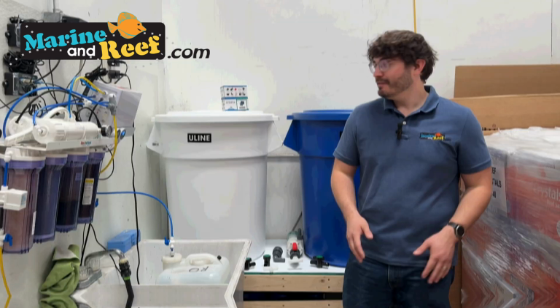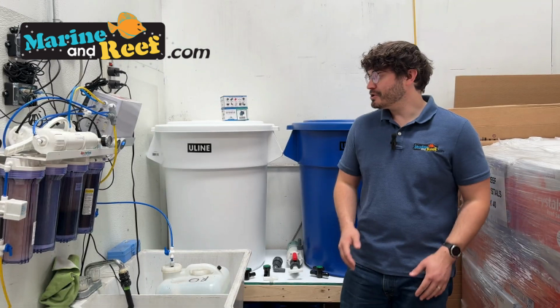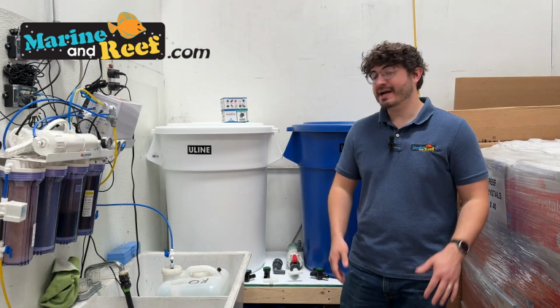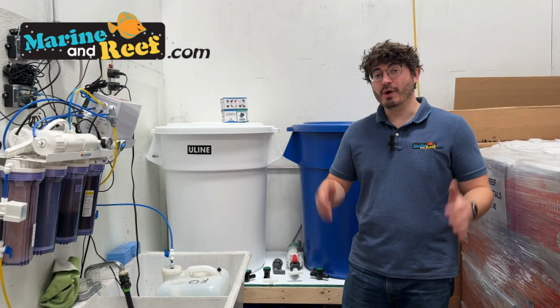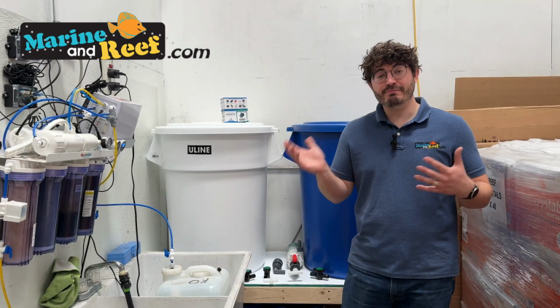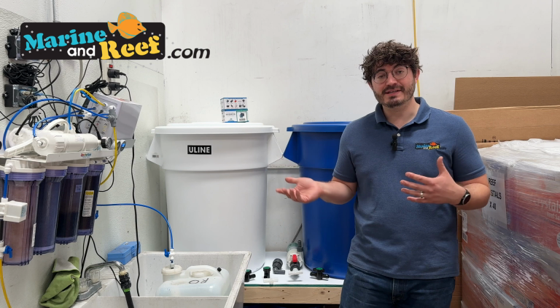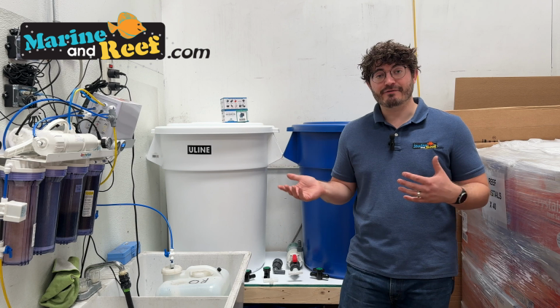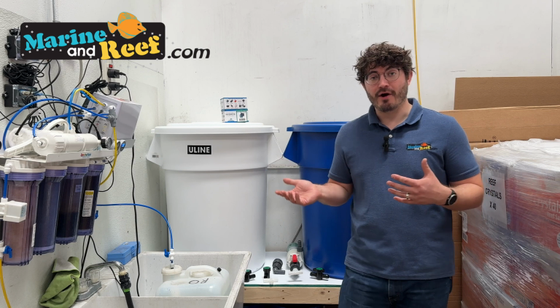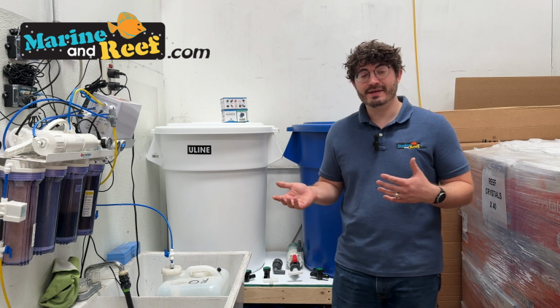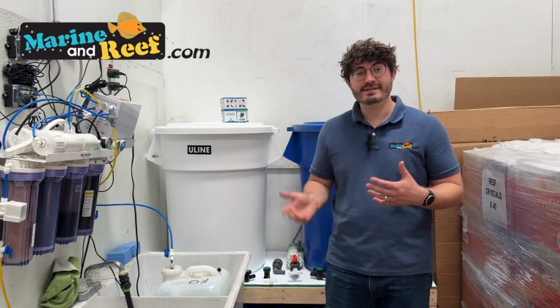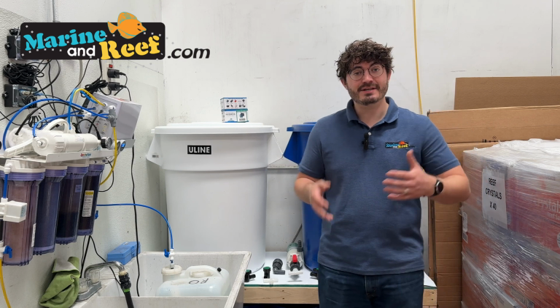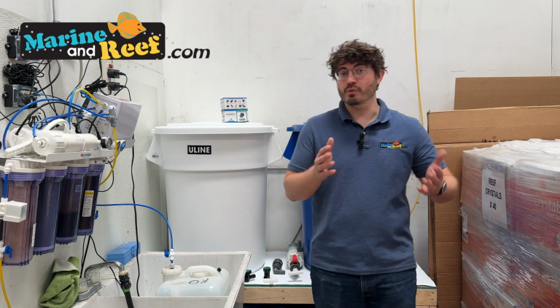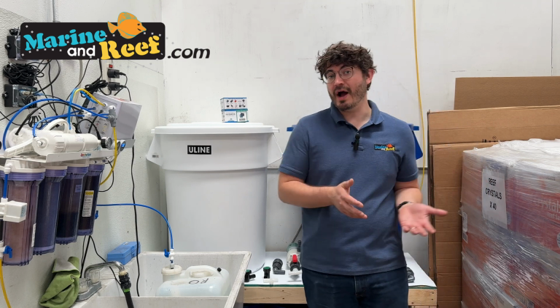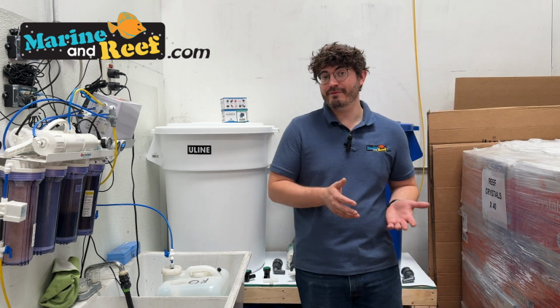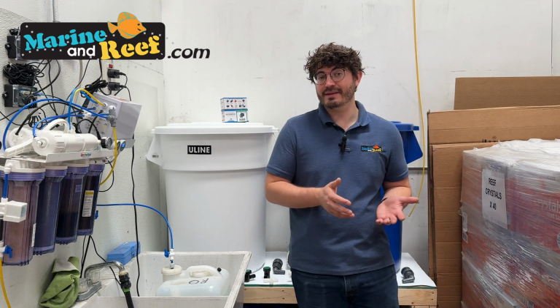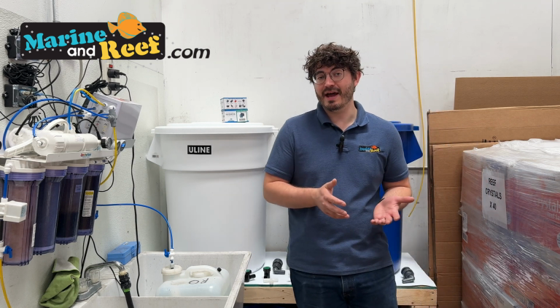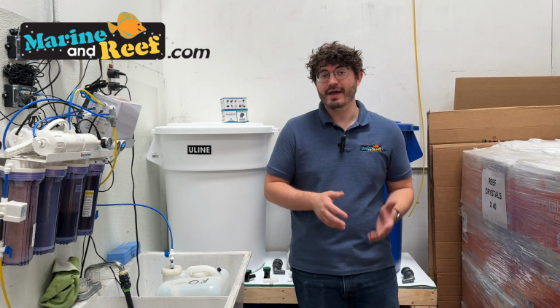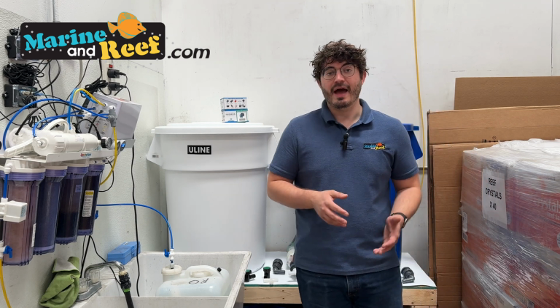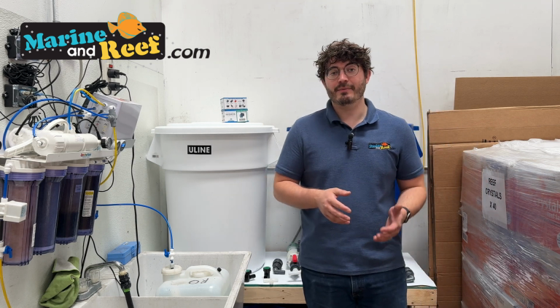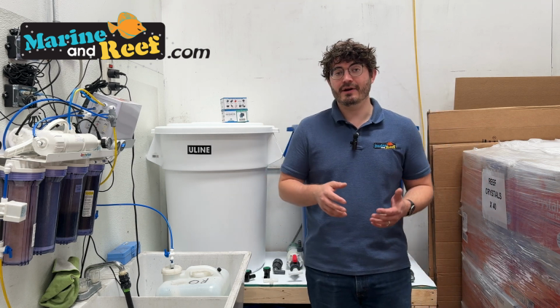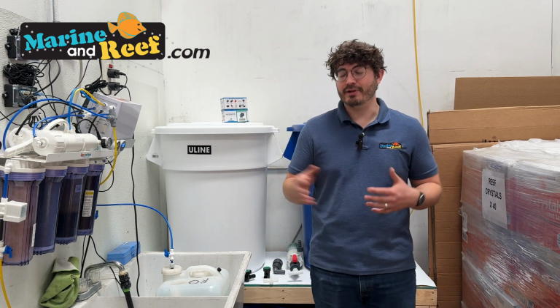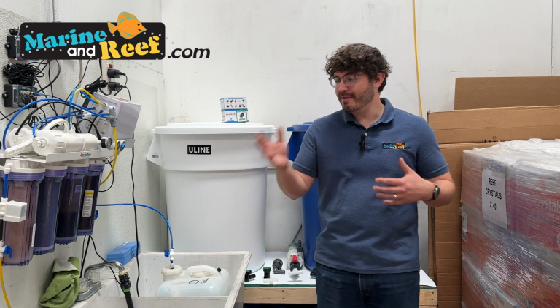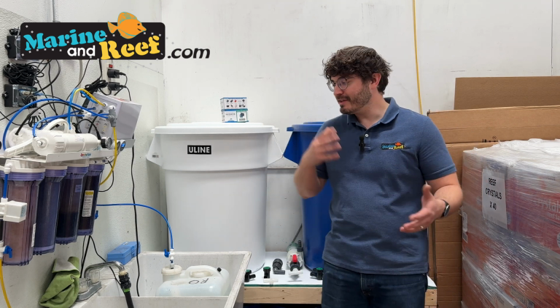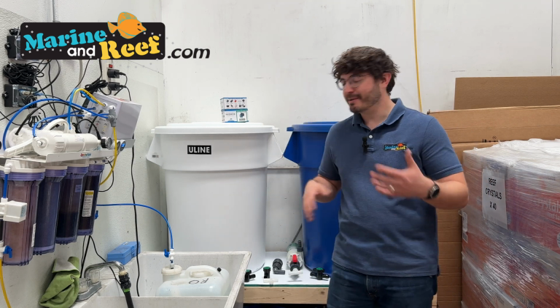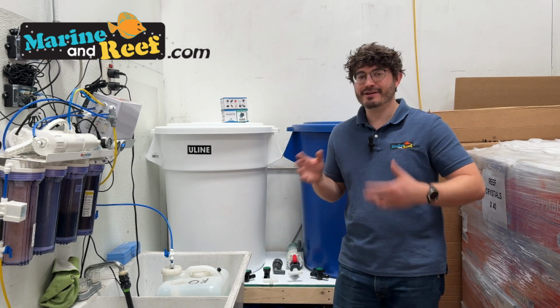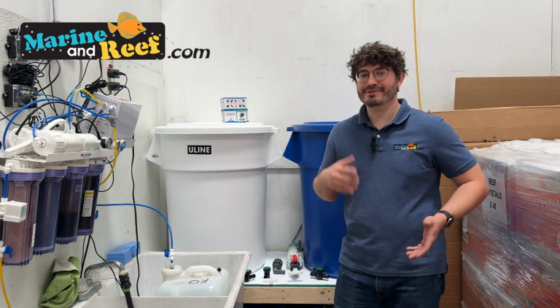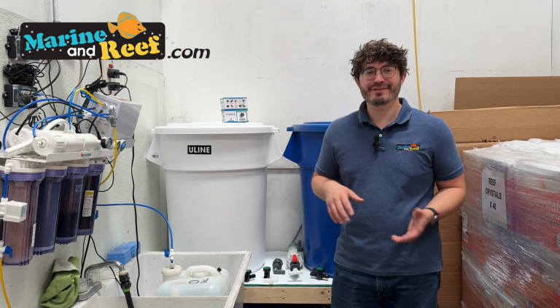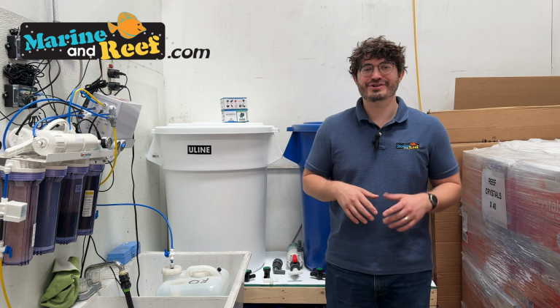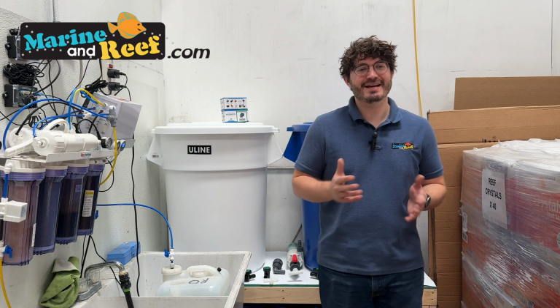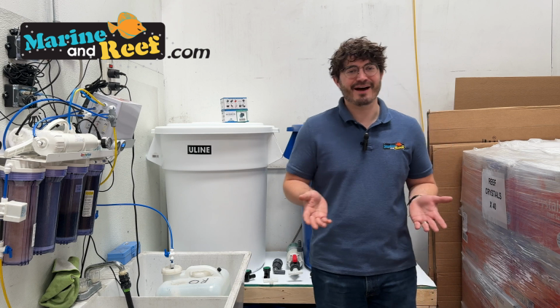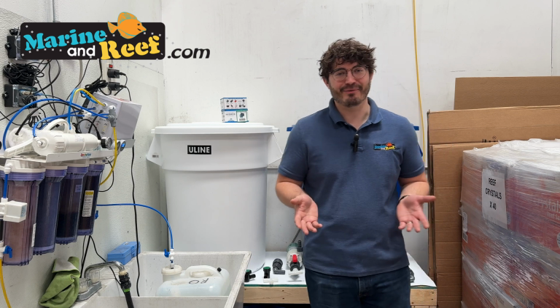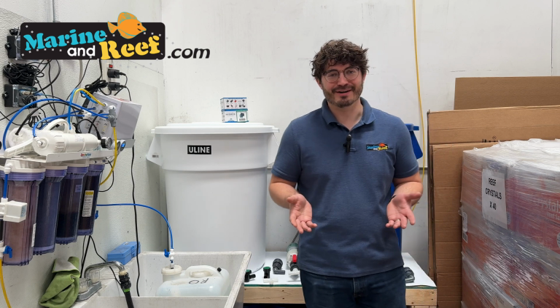Let's show you guys what we've picked out for our mixing station, why we picked it out, and then we're going to plumb everything up, connect it all together, and show you guys how it works.